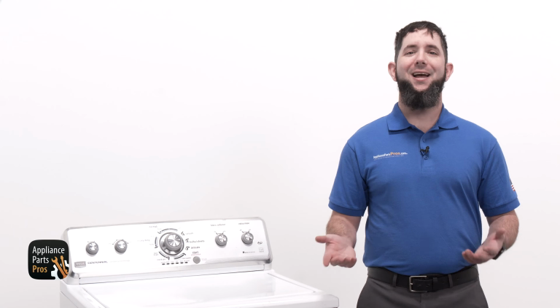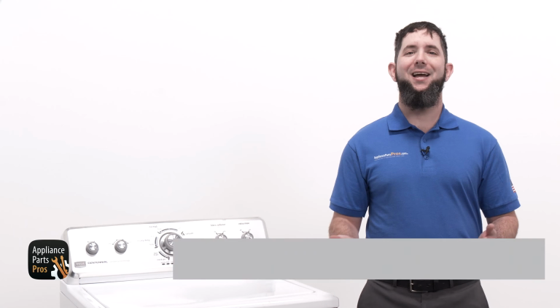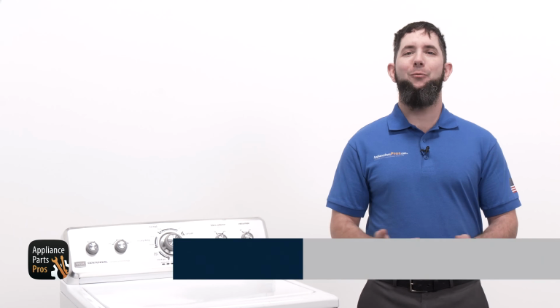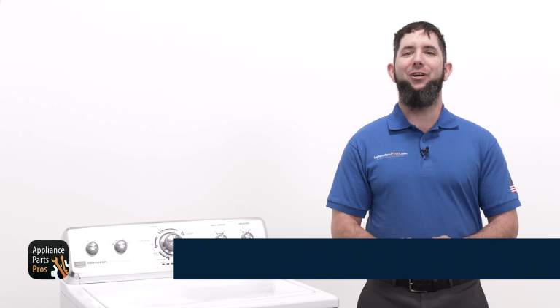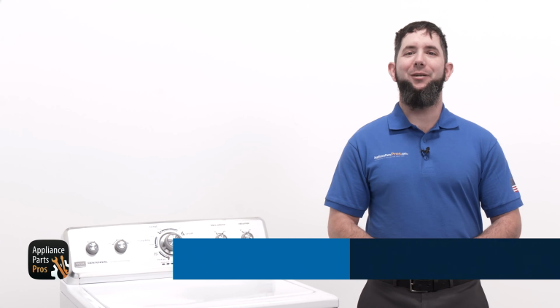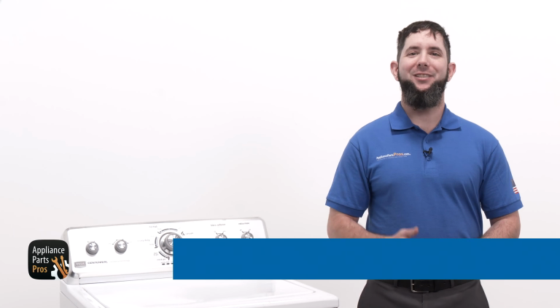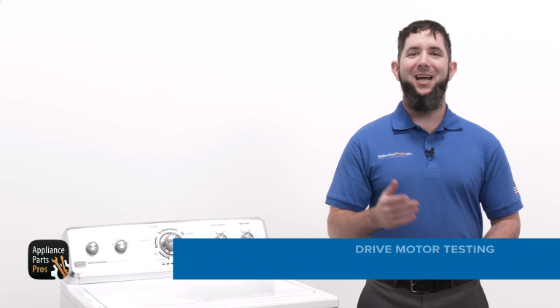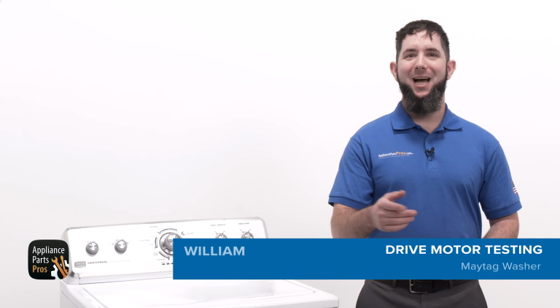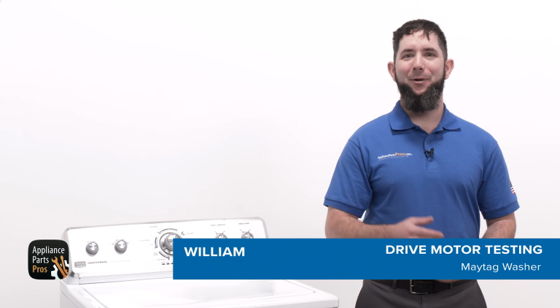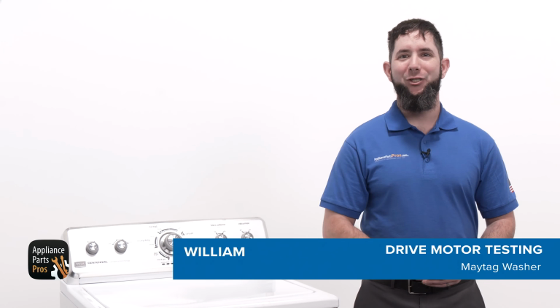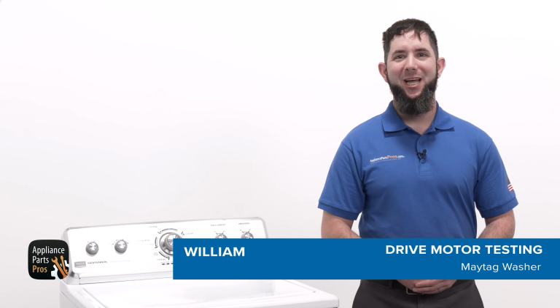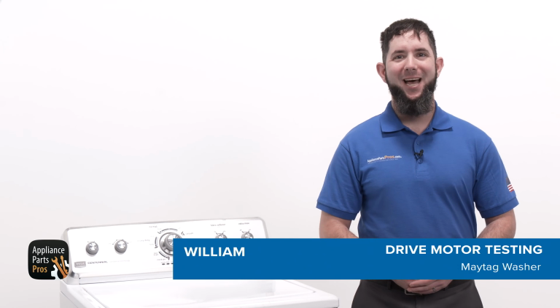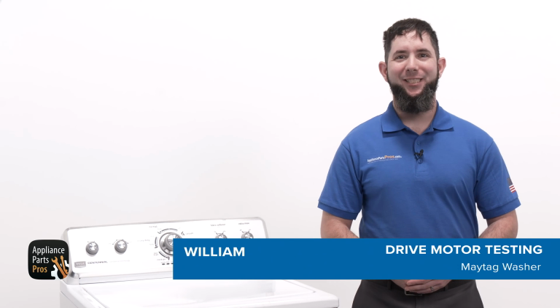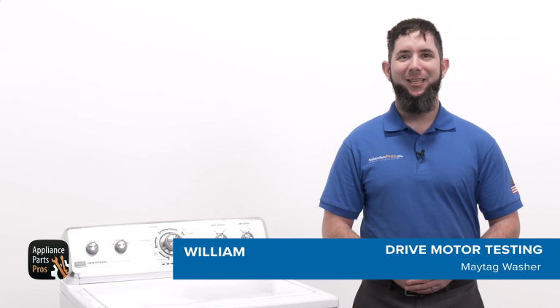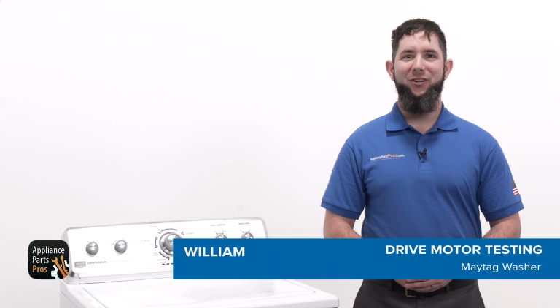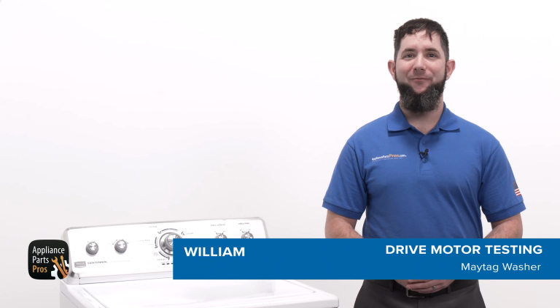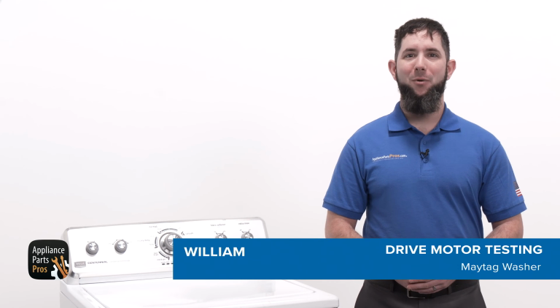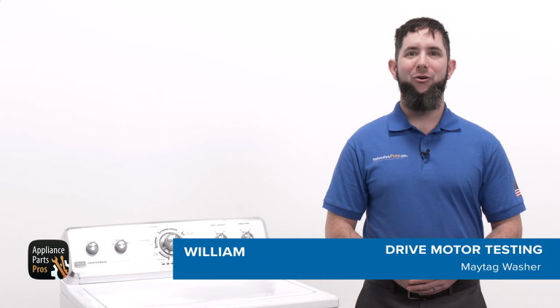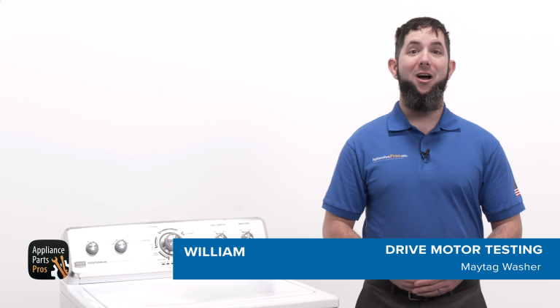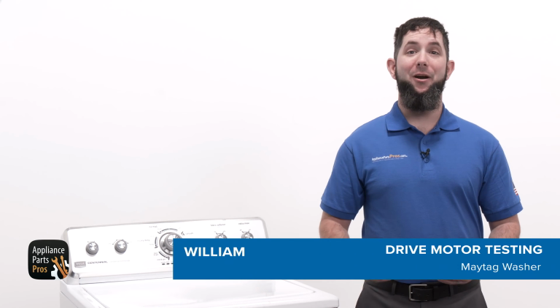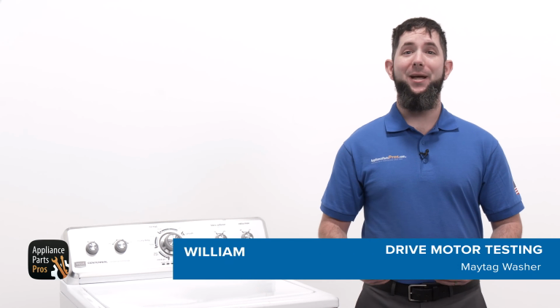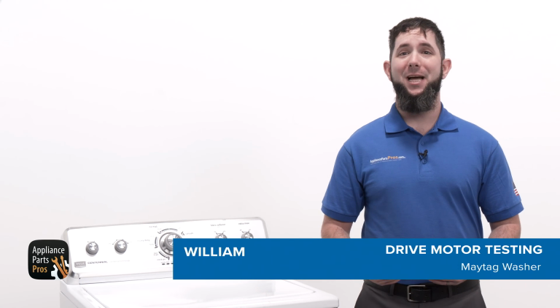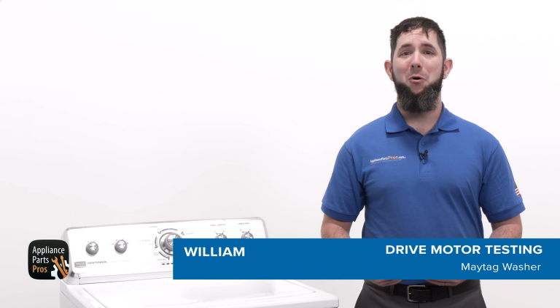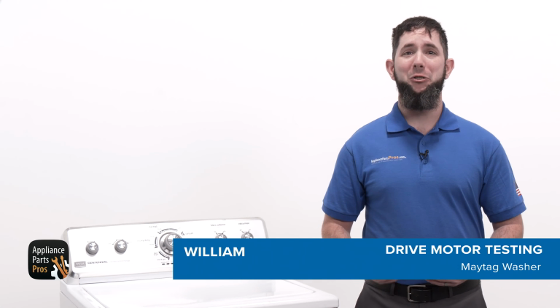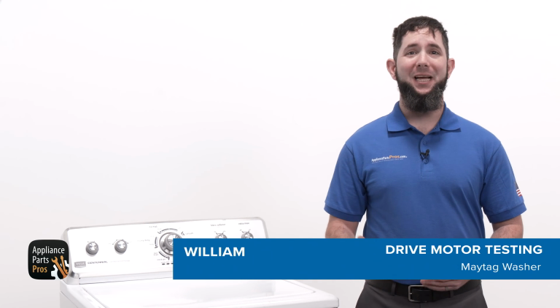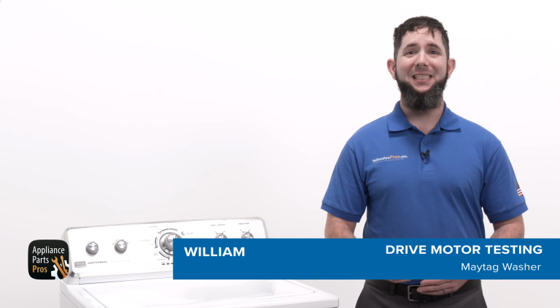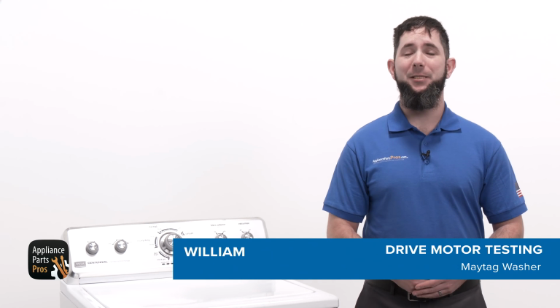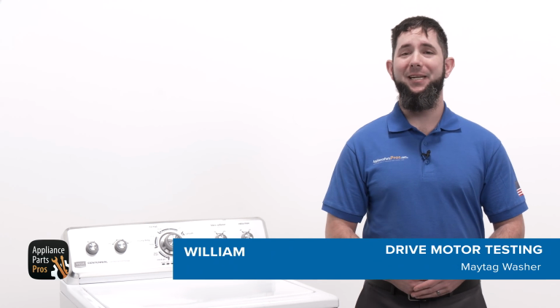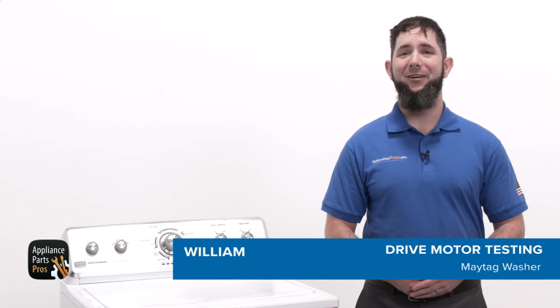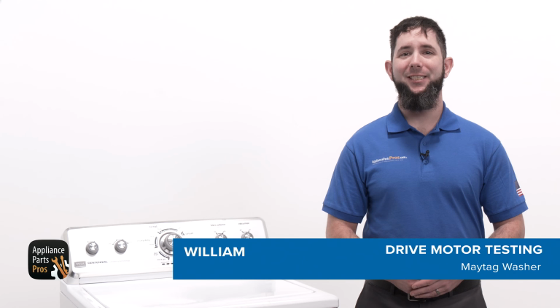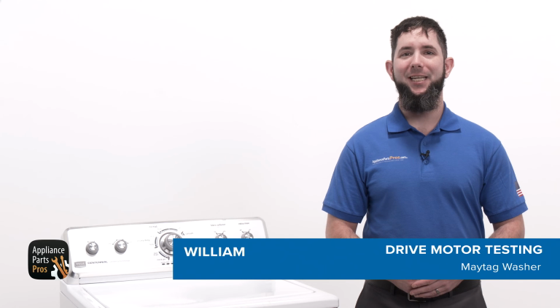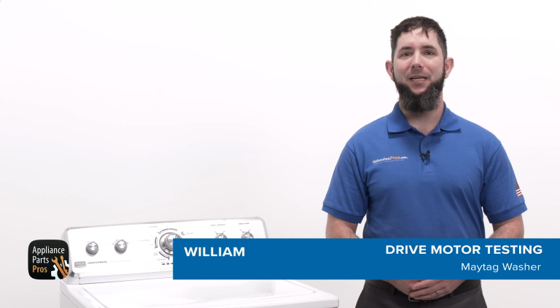Hey, I'm William. Today I'm going to show you how to check the drive motor on a Maytag washer that isn't spinning or agitating.